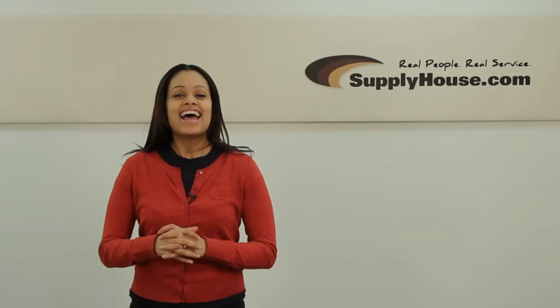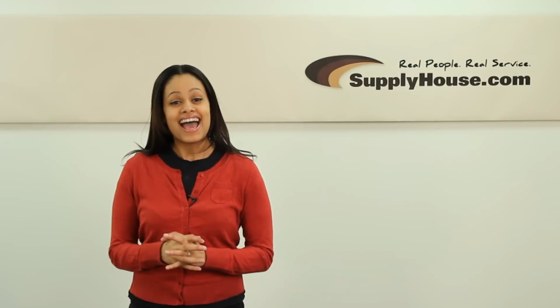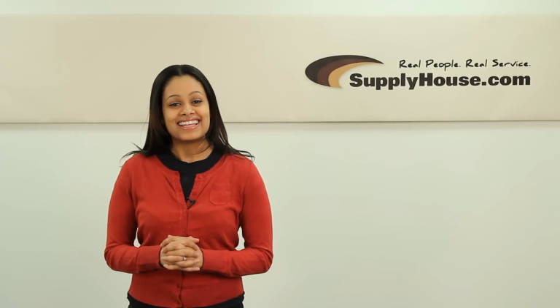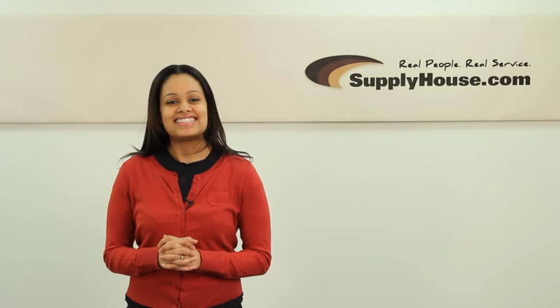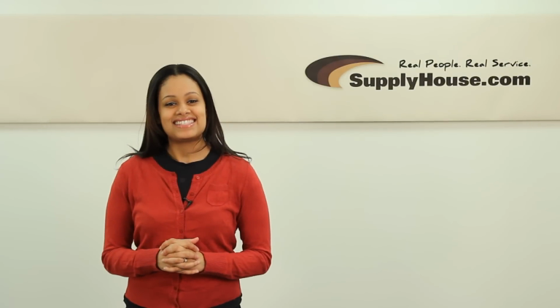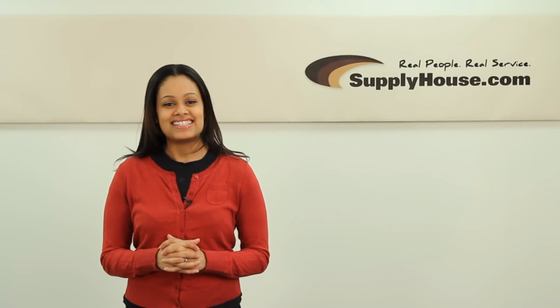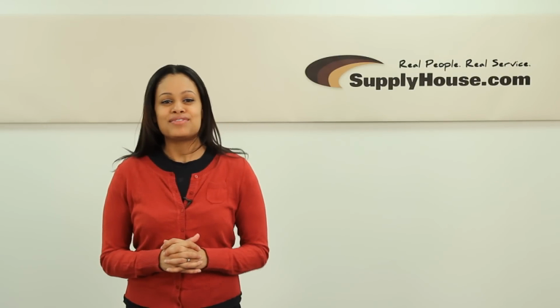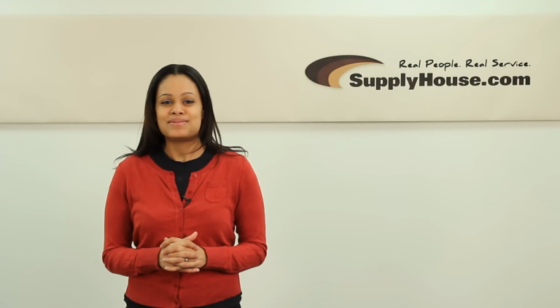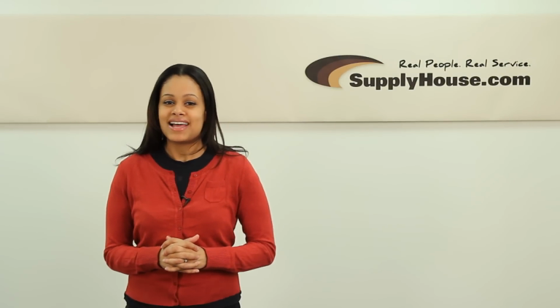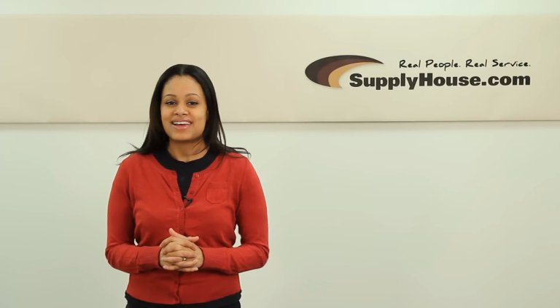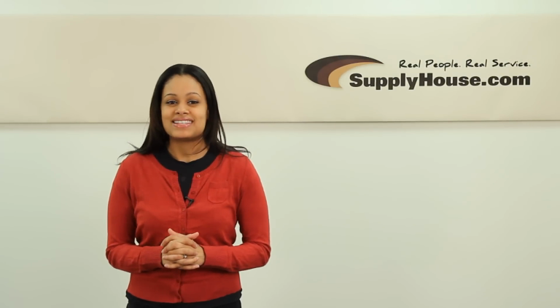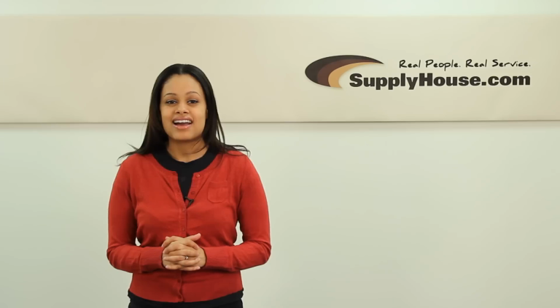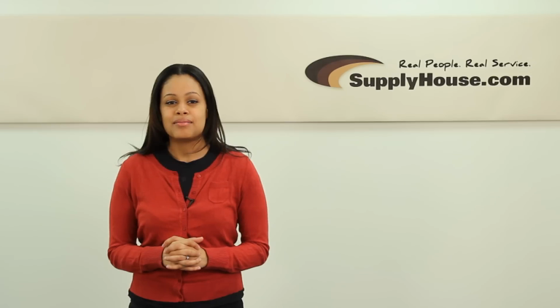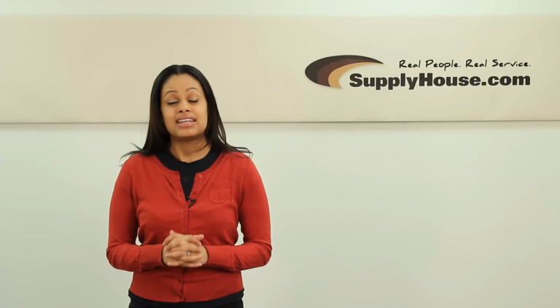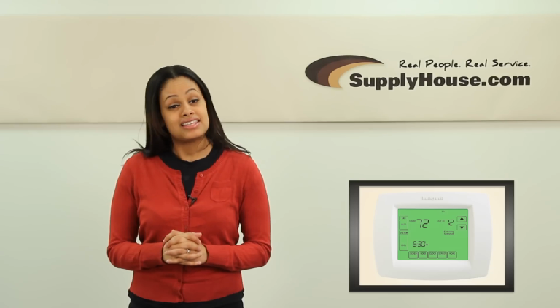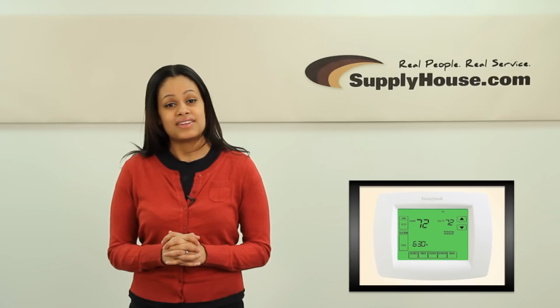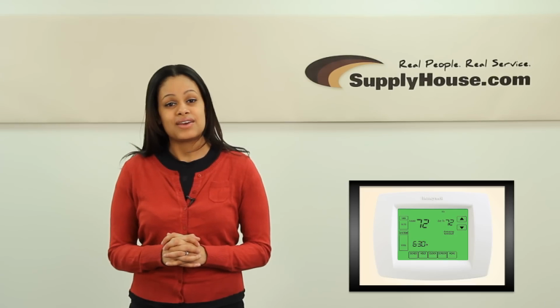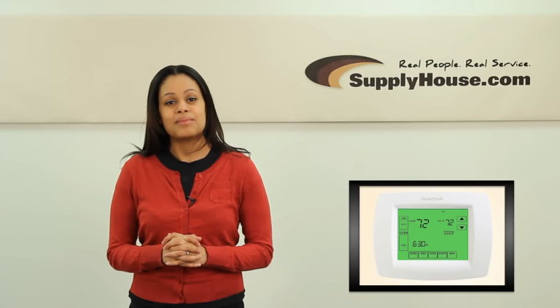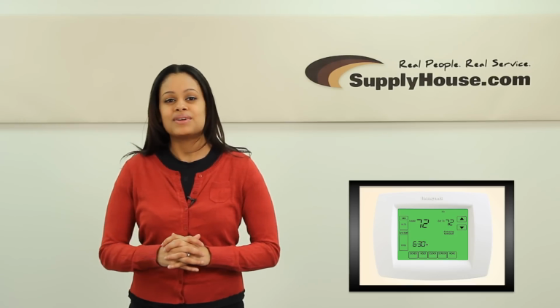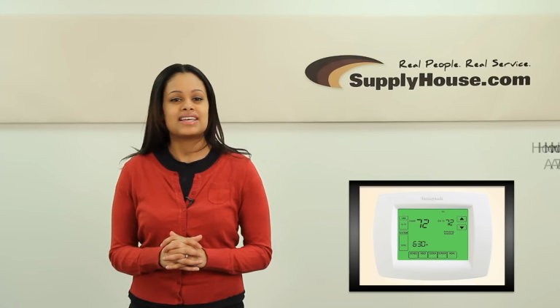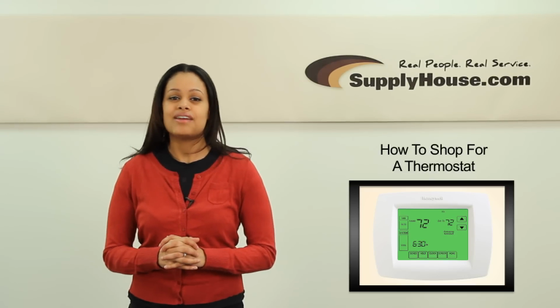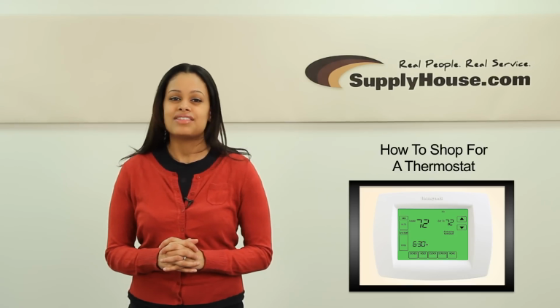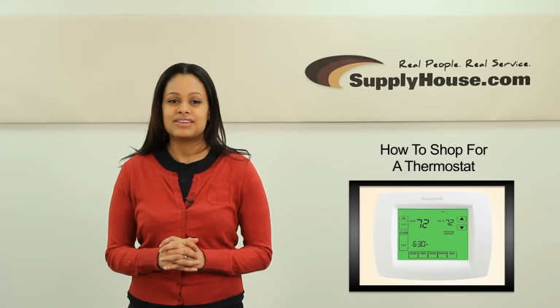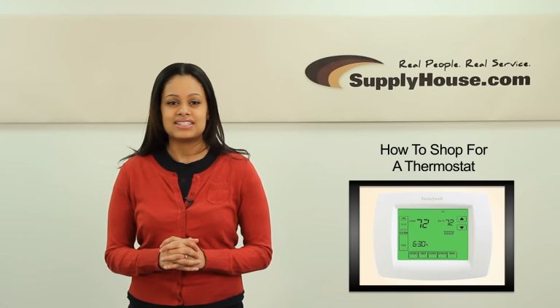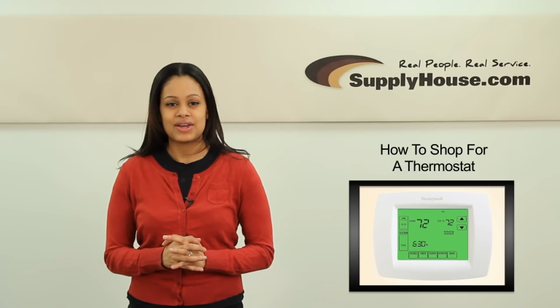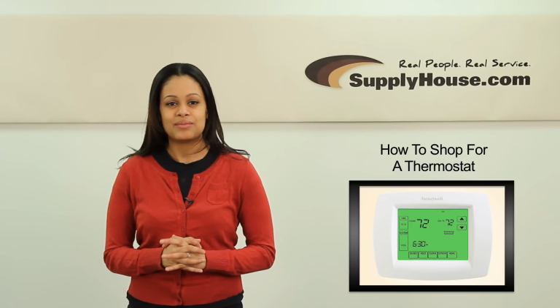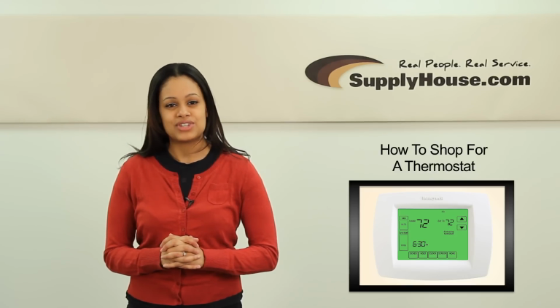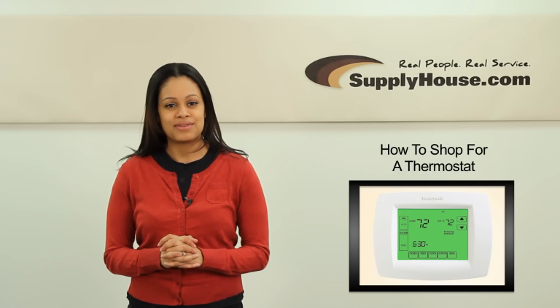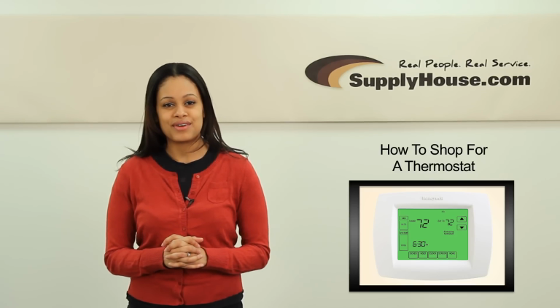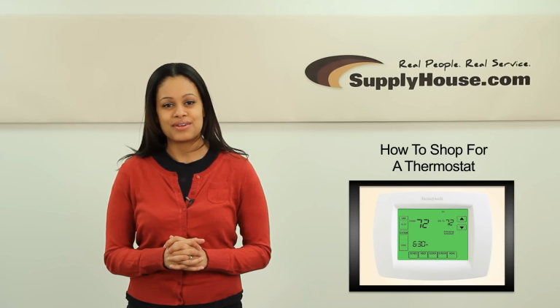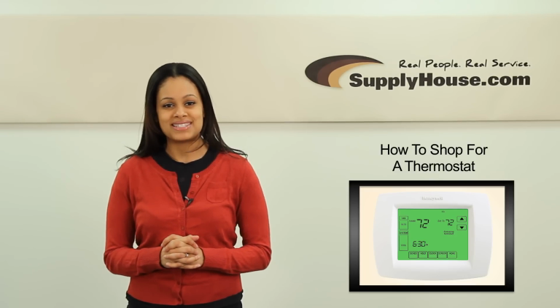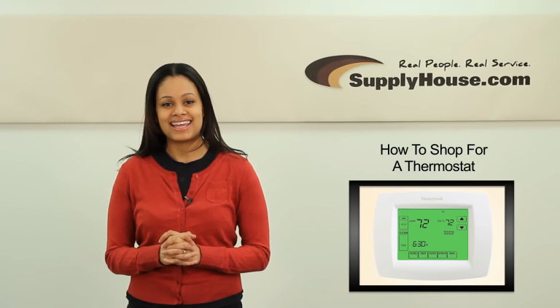Hi, this is Stacey from SupplyHouse.com and in this video I'm going to tell you everything you need to know when shopping for a thermostat.